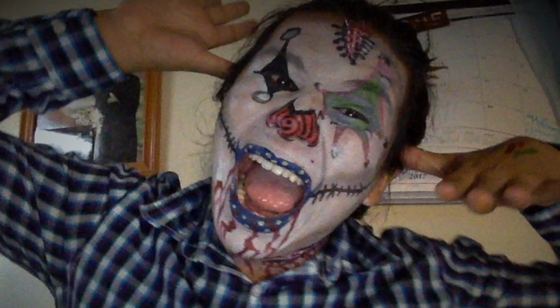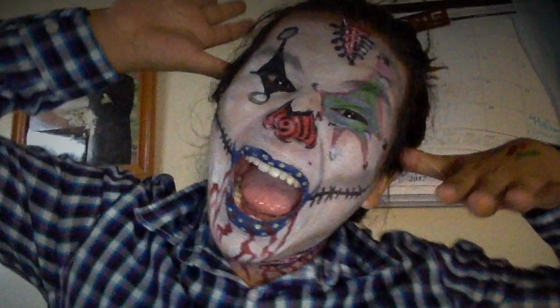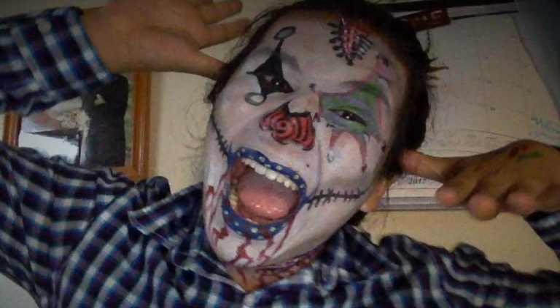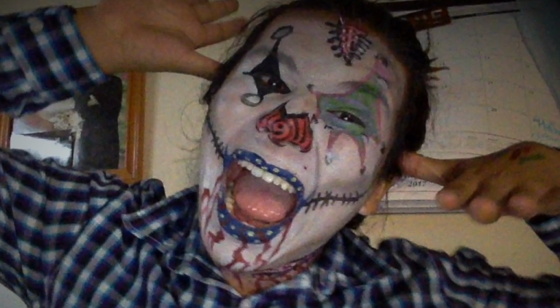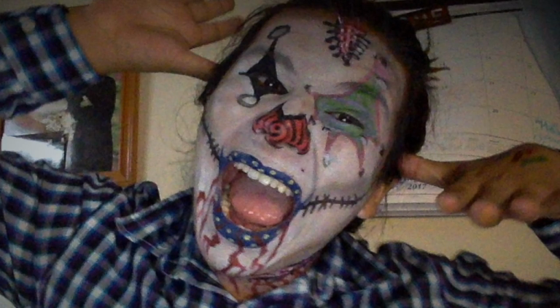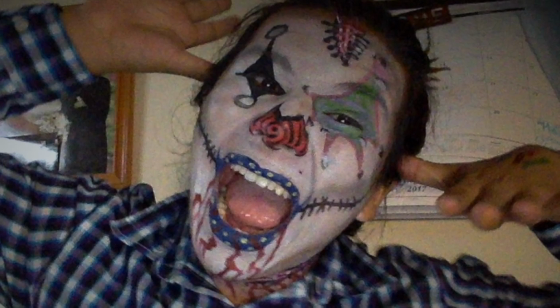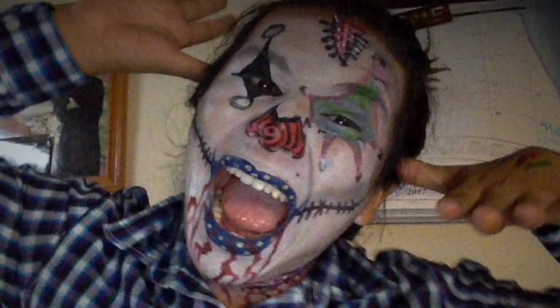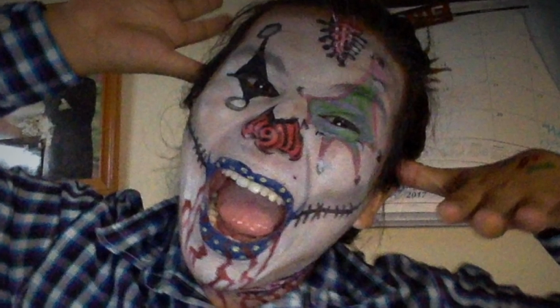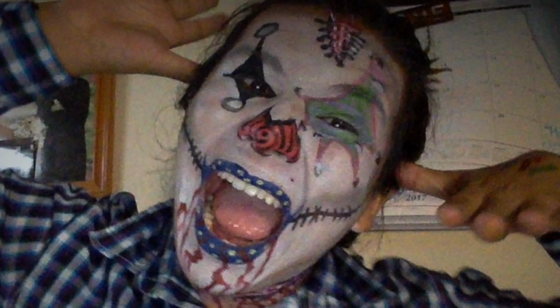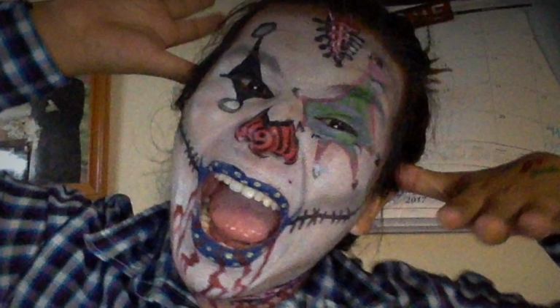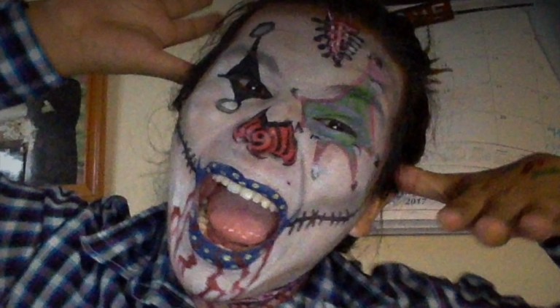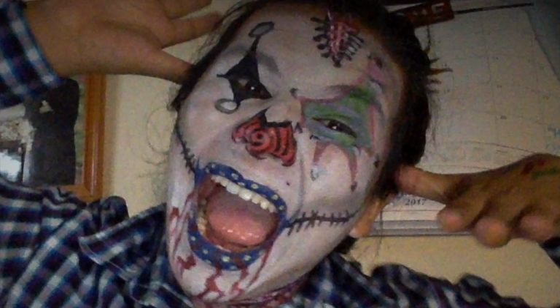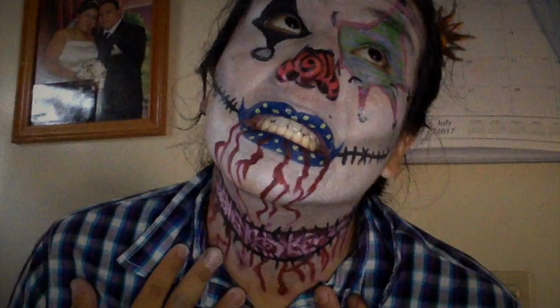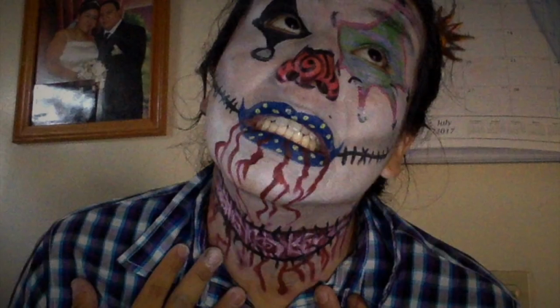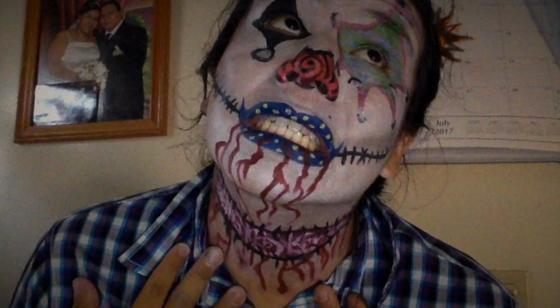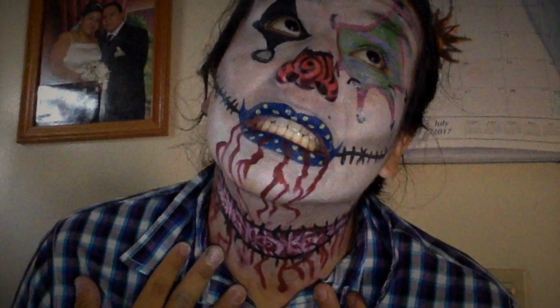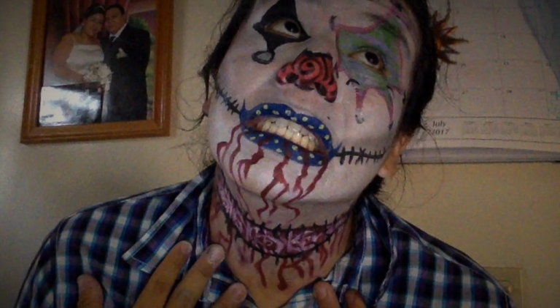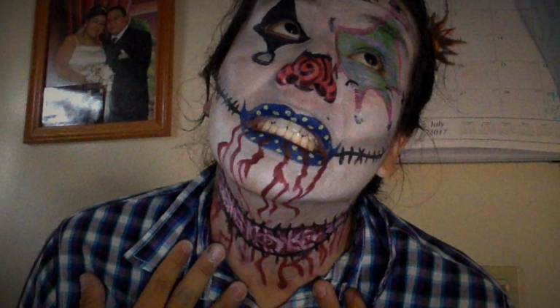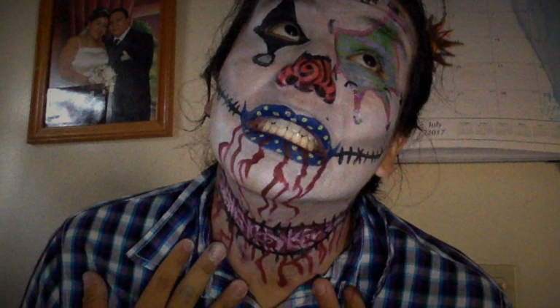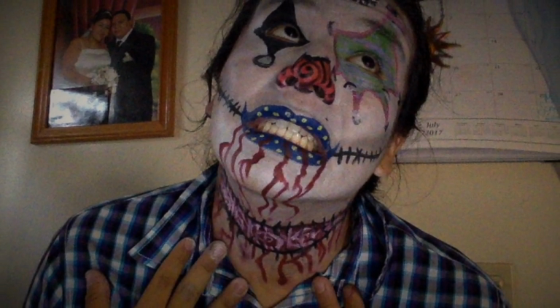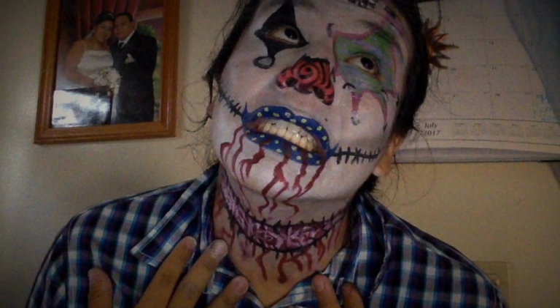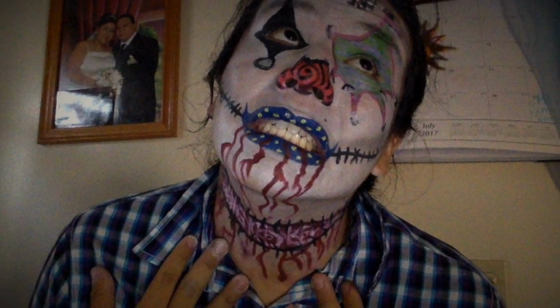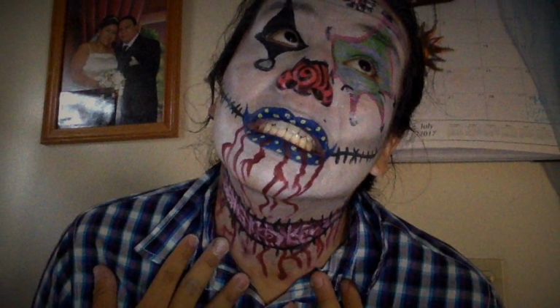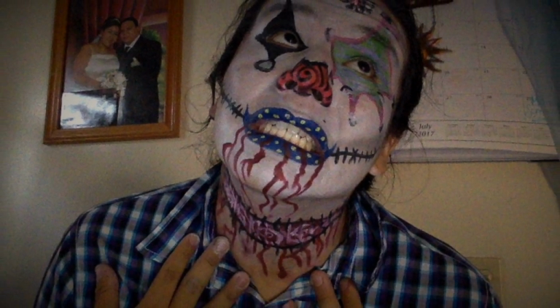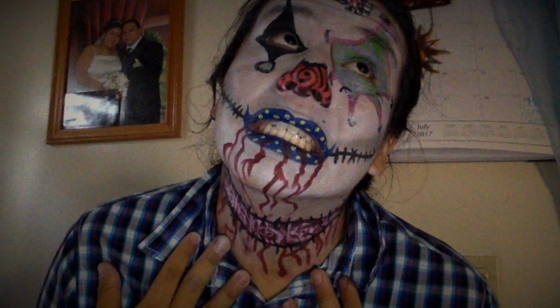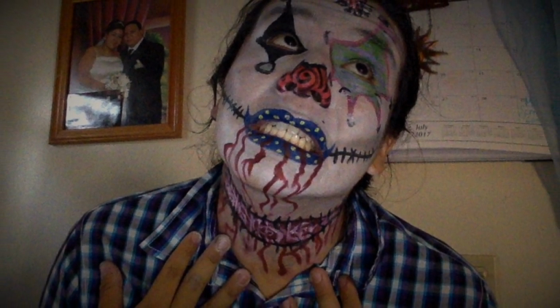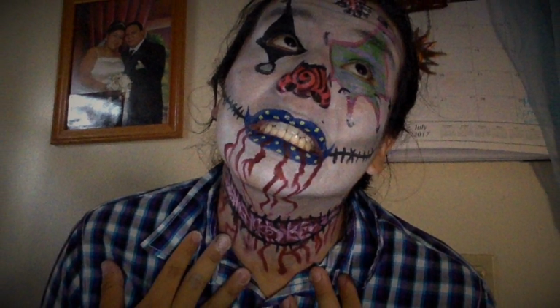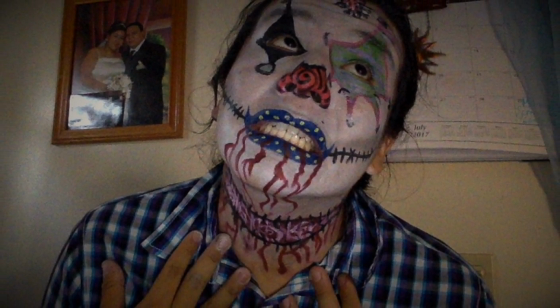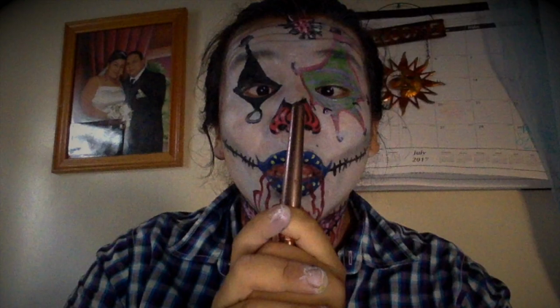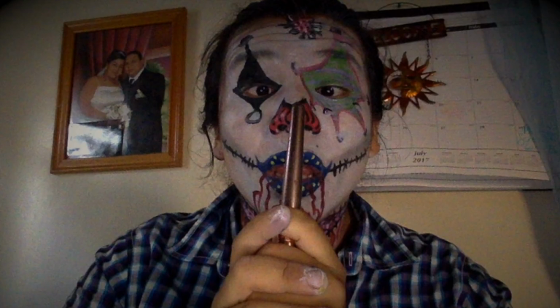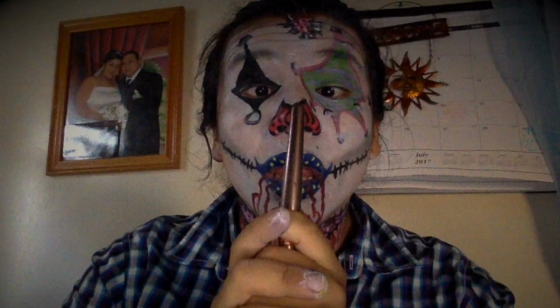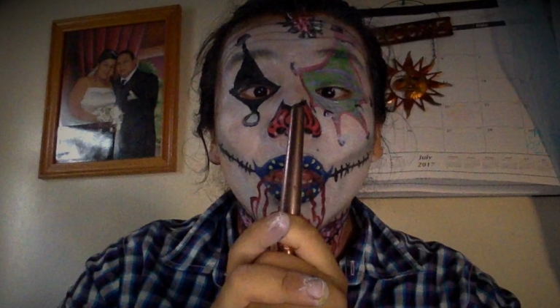And we accomplished this look! Thank y'all for watching — comment, like, and subscribe, and follow my Instagram!